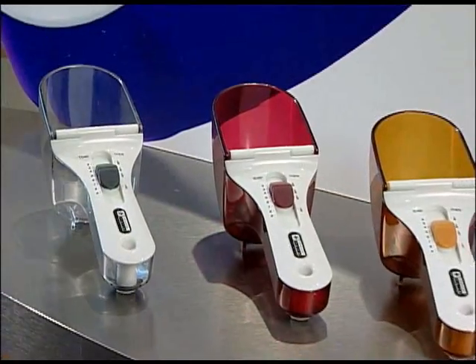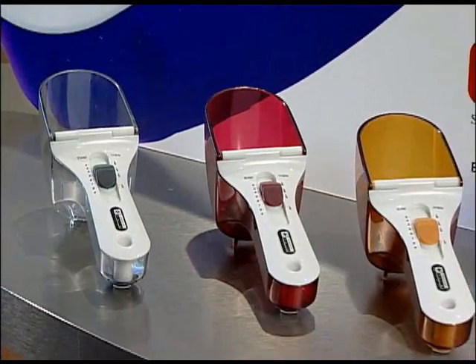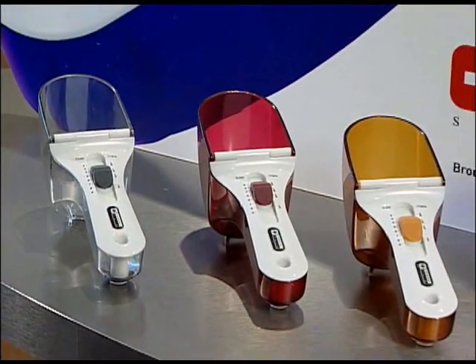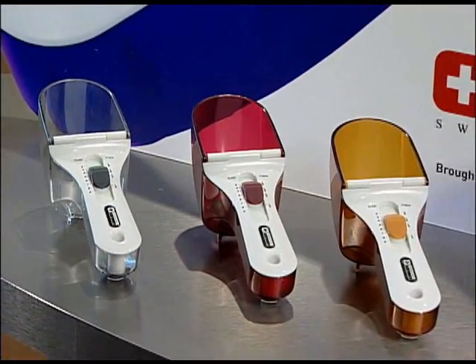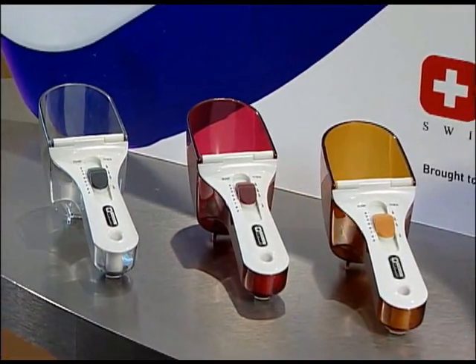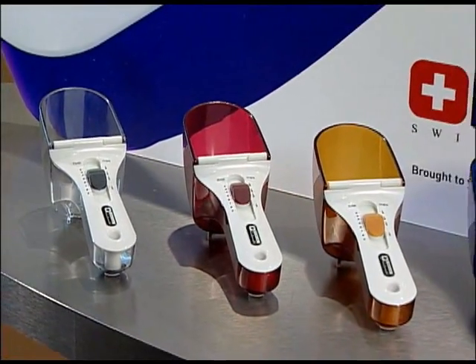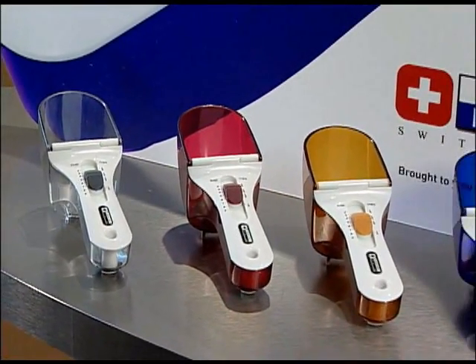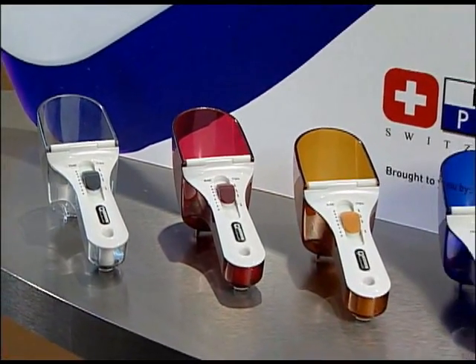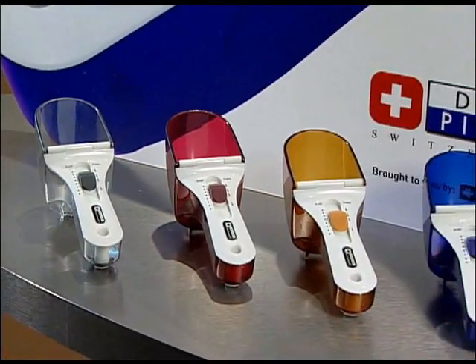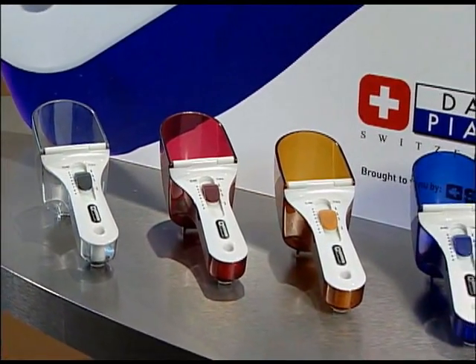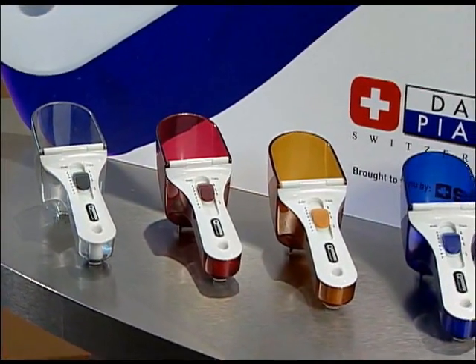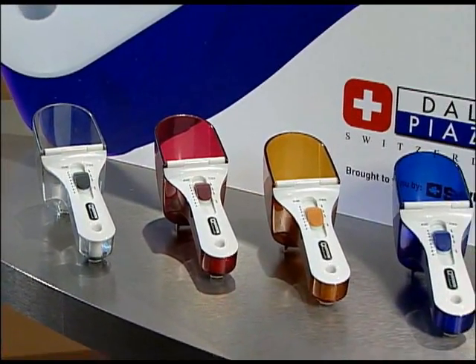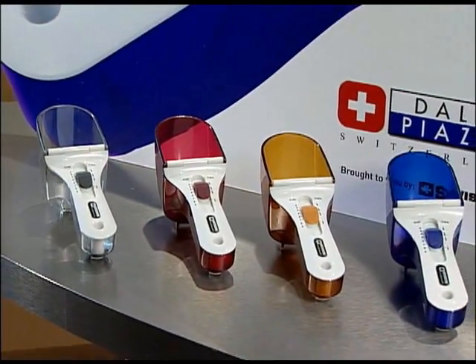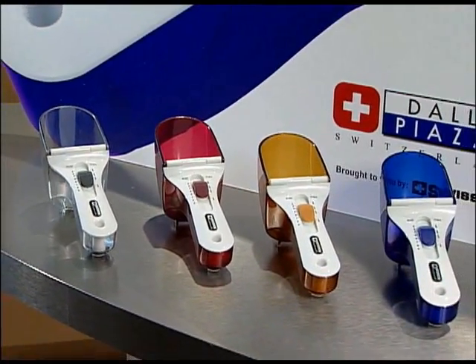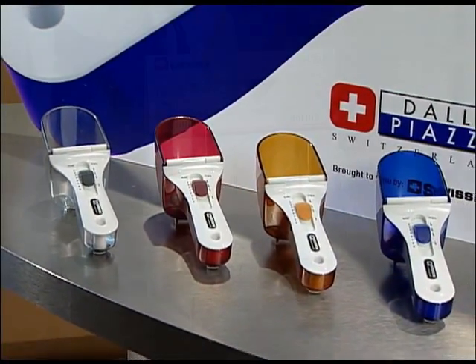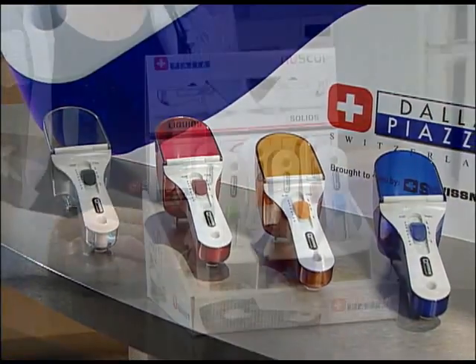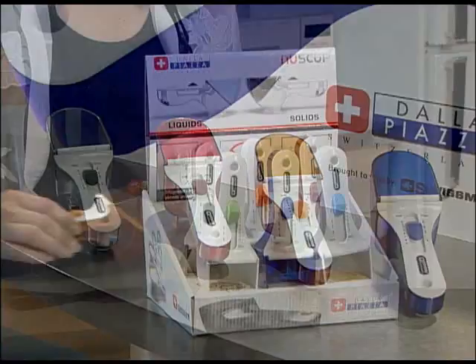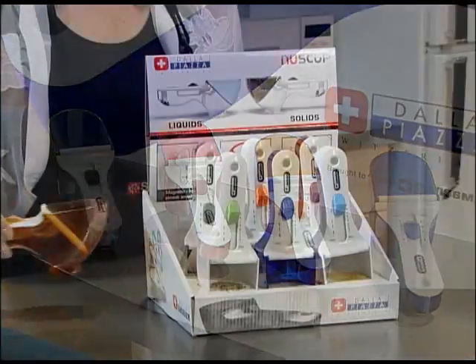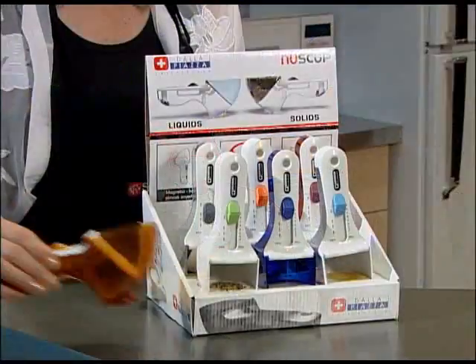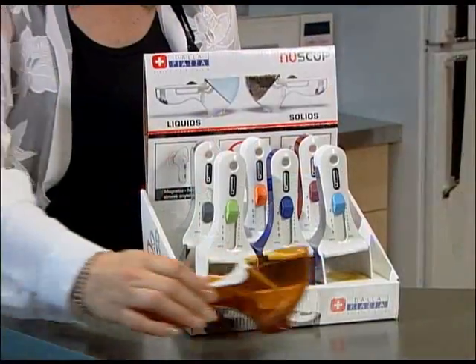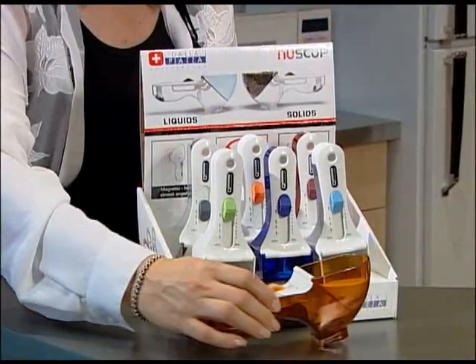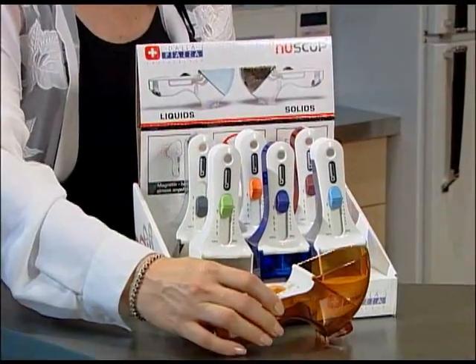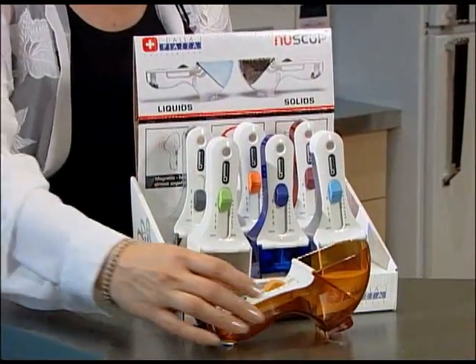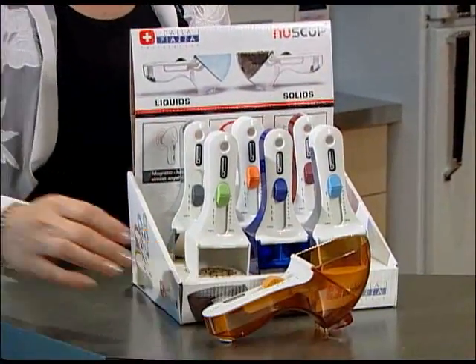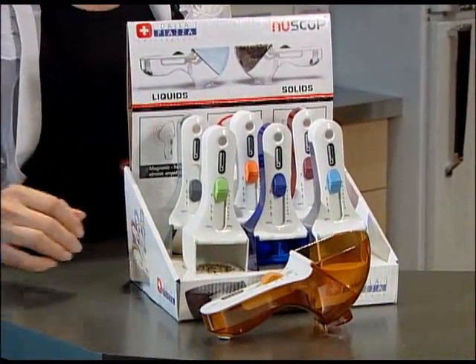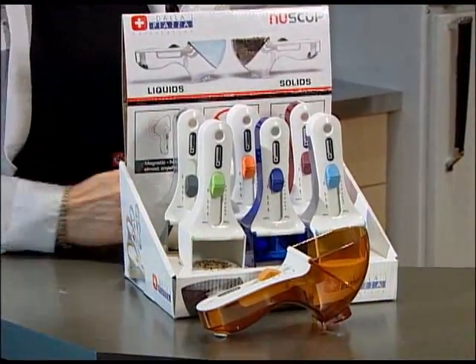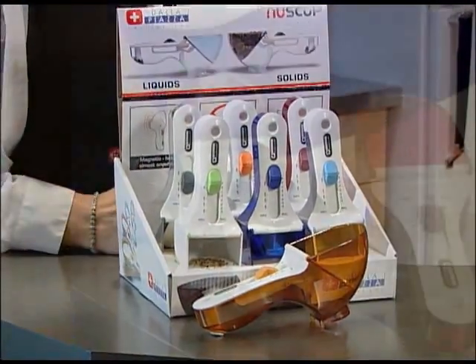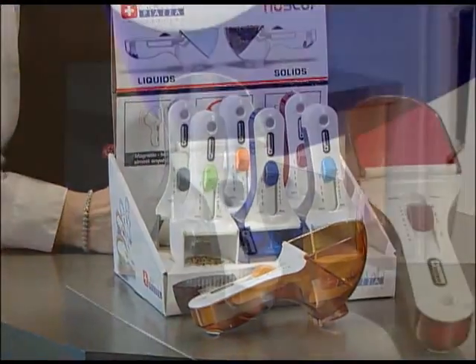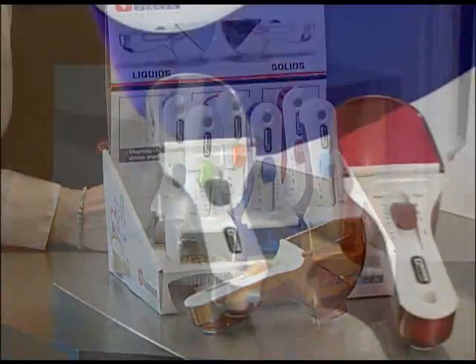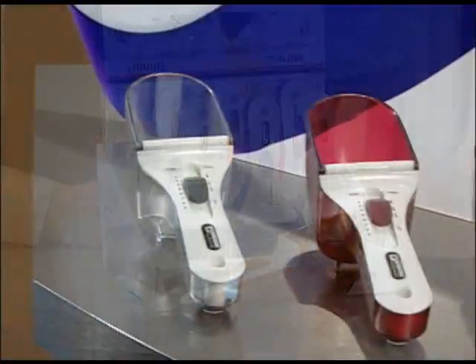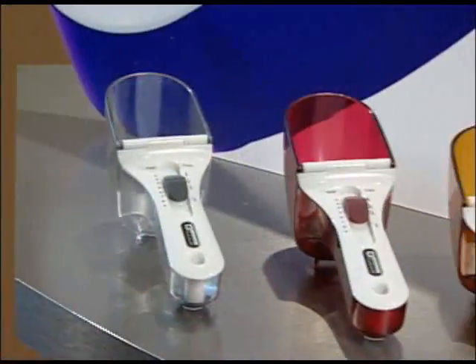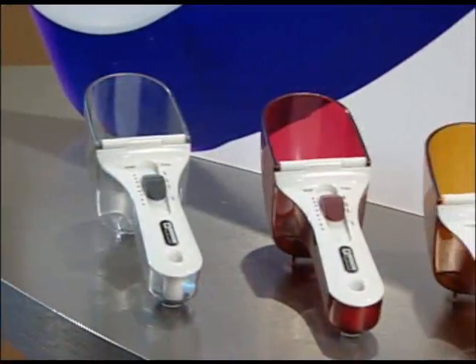NewScoop. It's quick. It's easy. And makes a great gift. Take one home today.